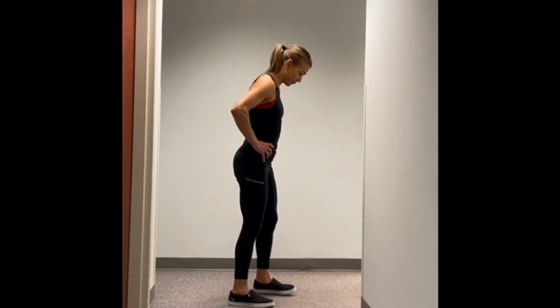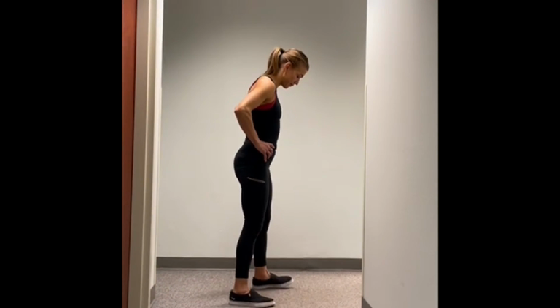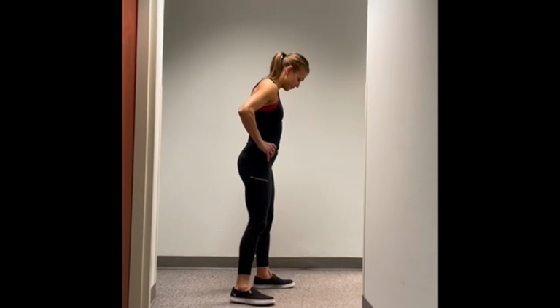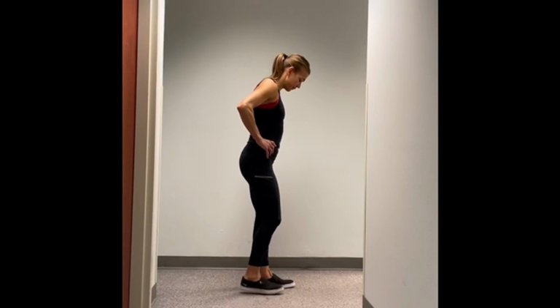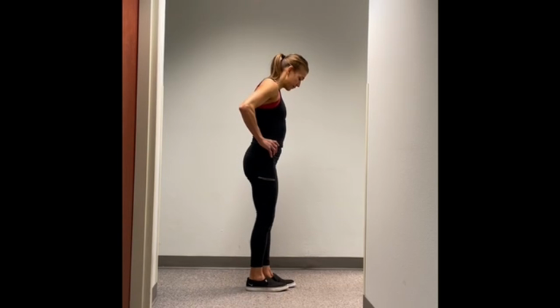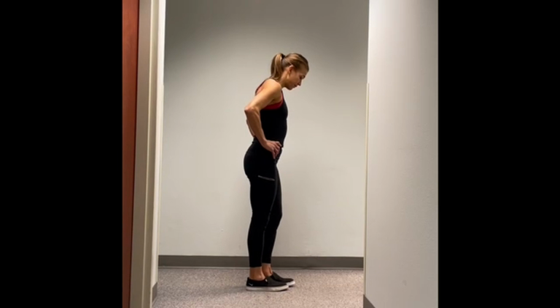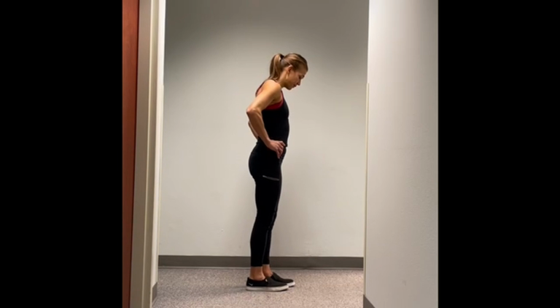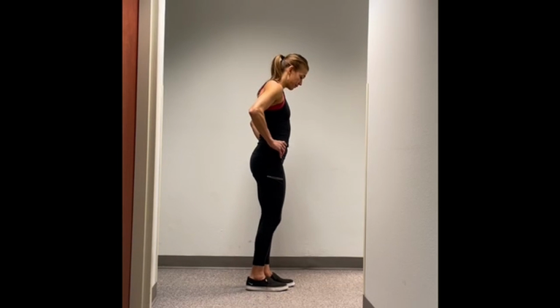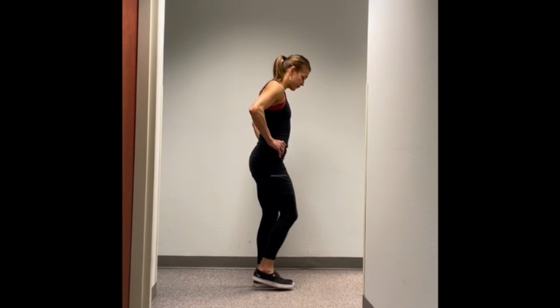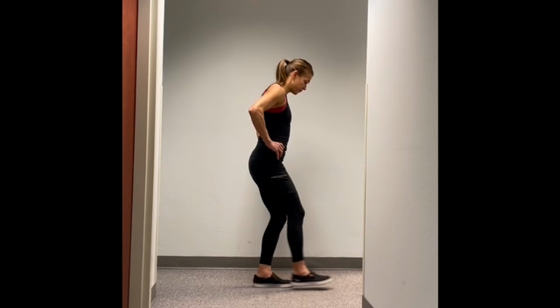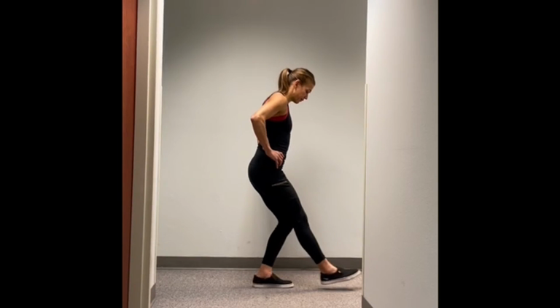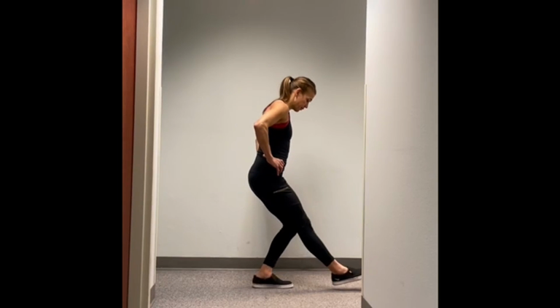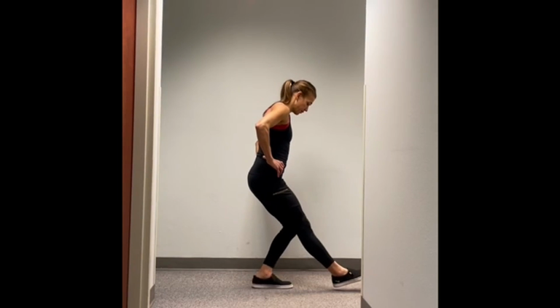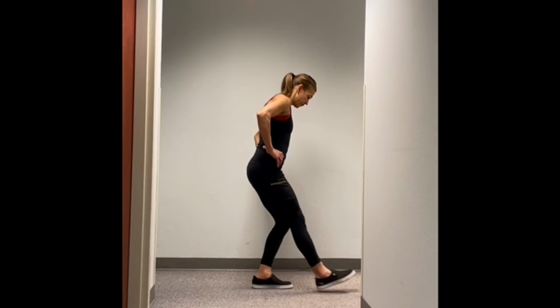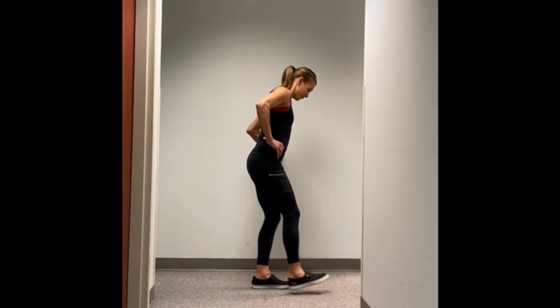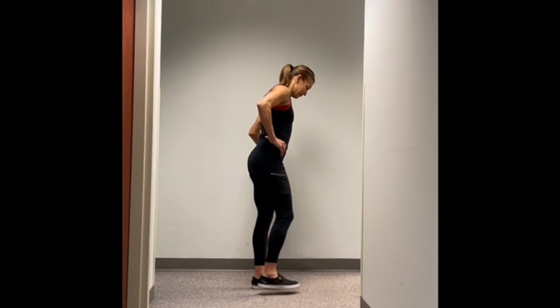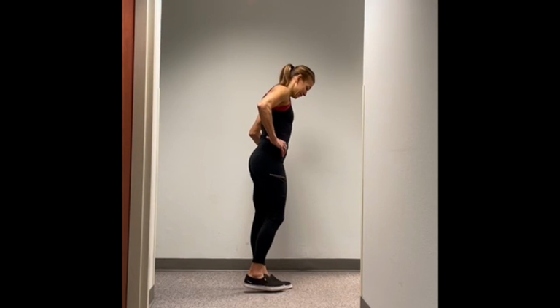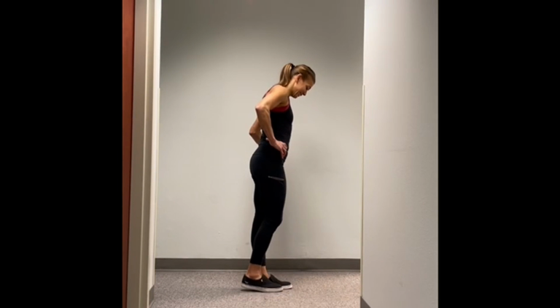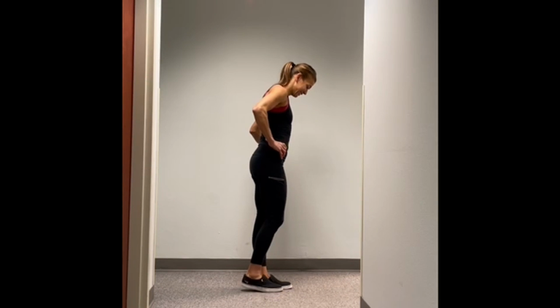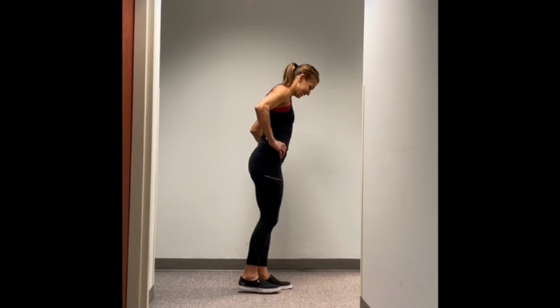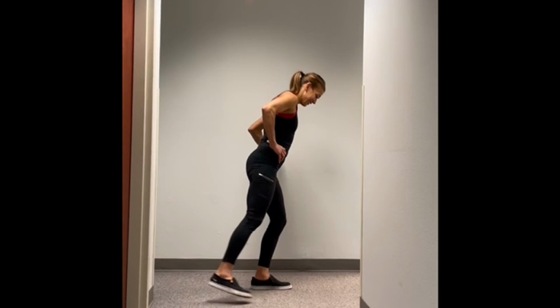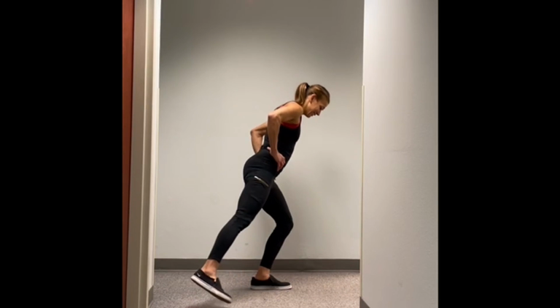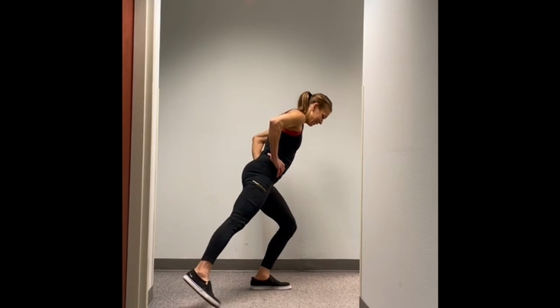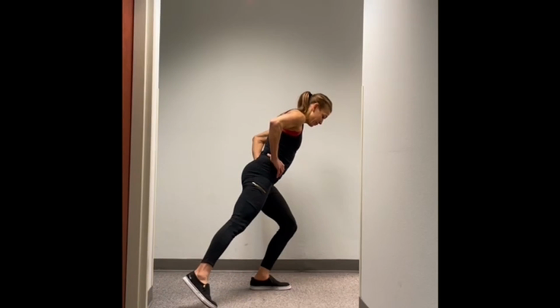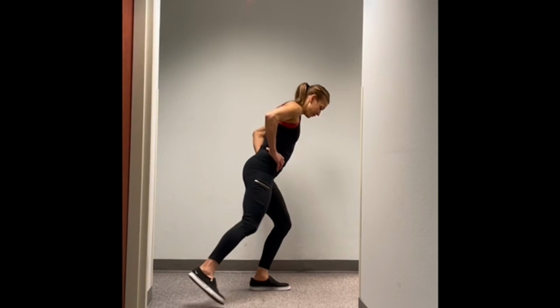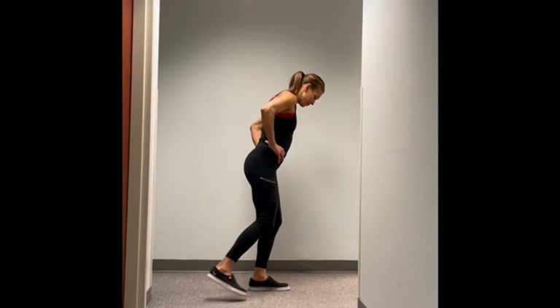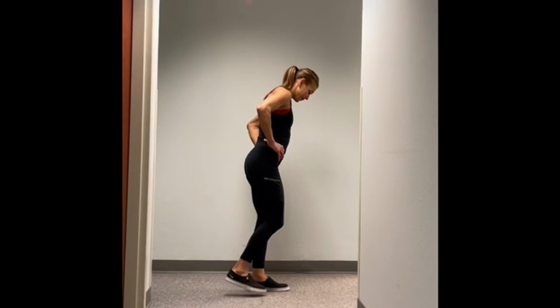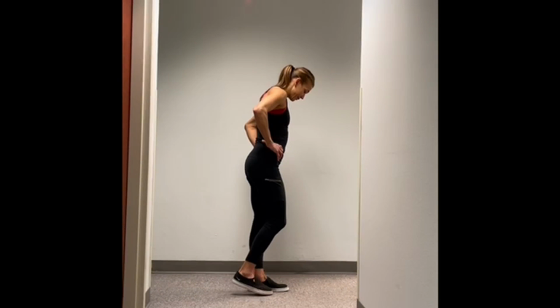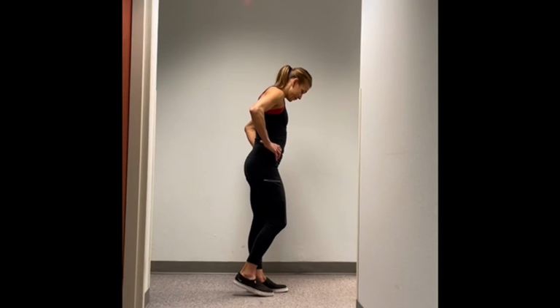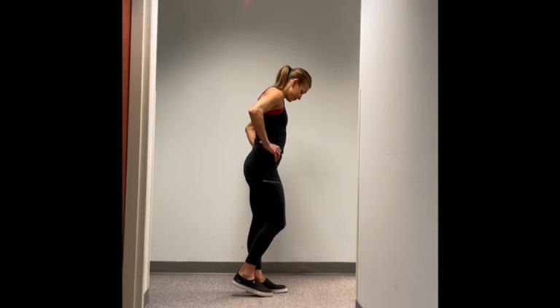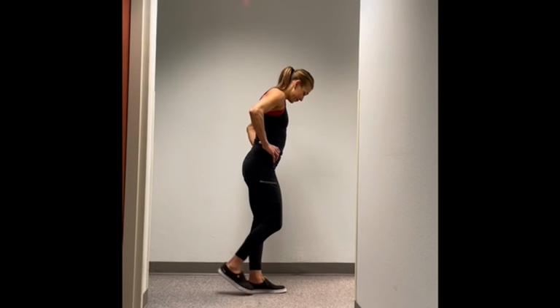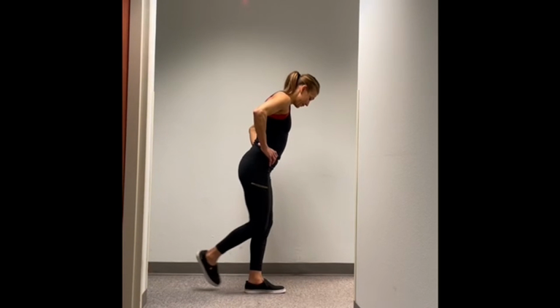Here's a view from the side. When you've repeated 10 rounds on one leg, switch sides.